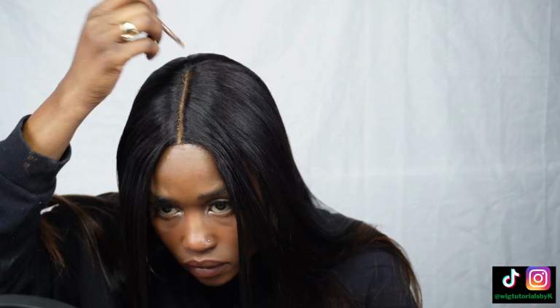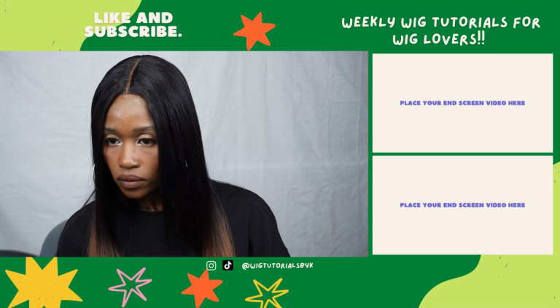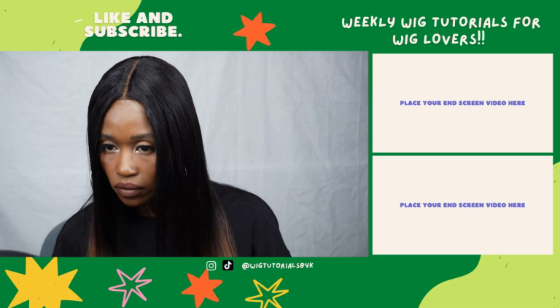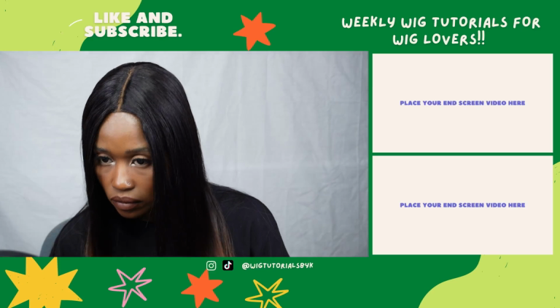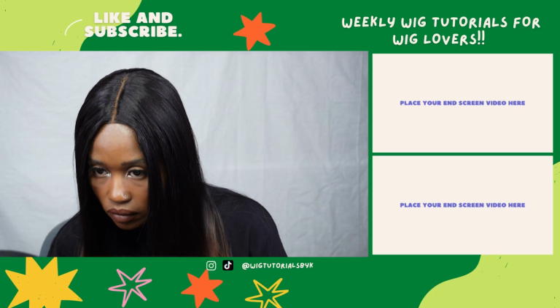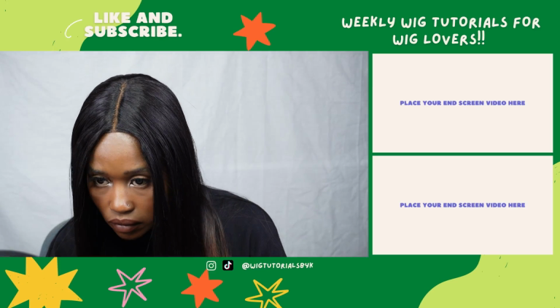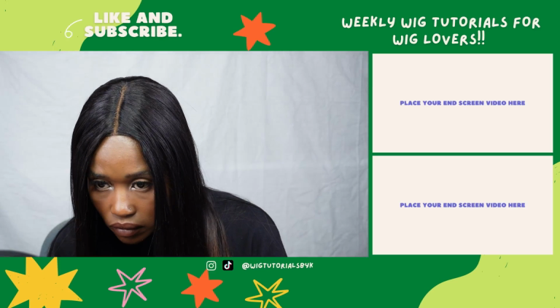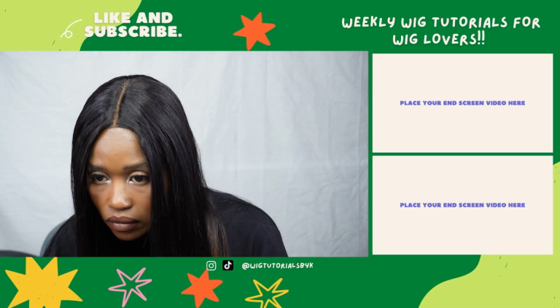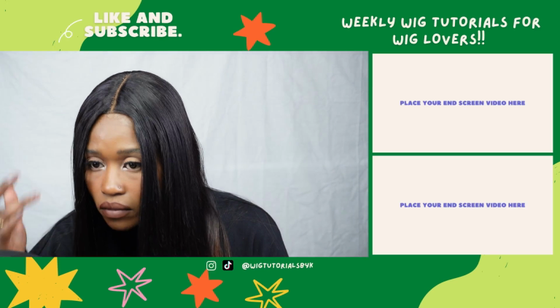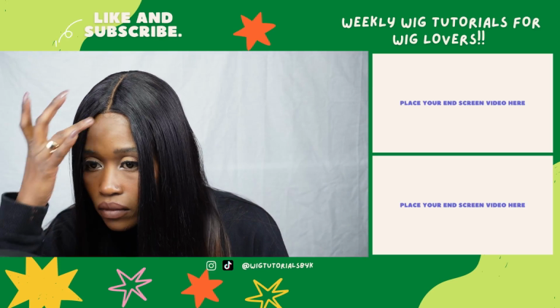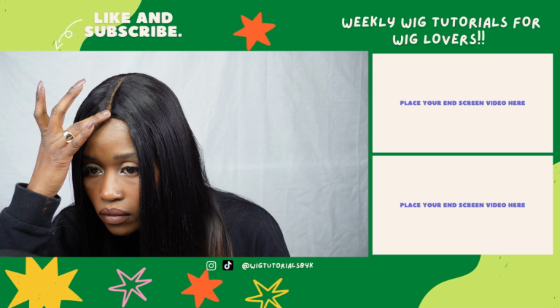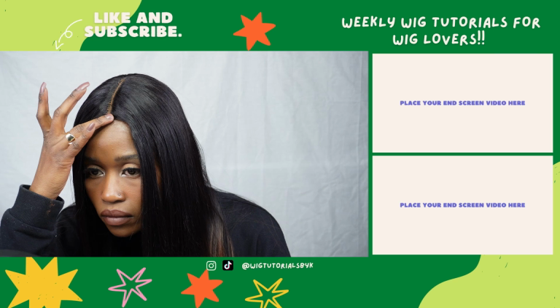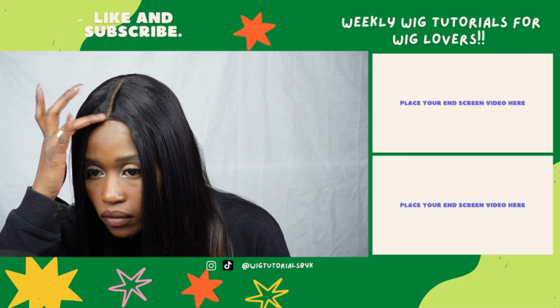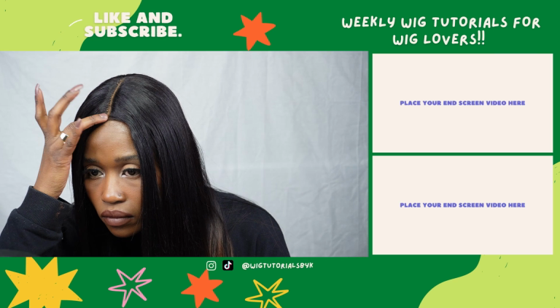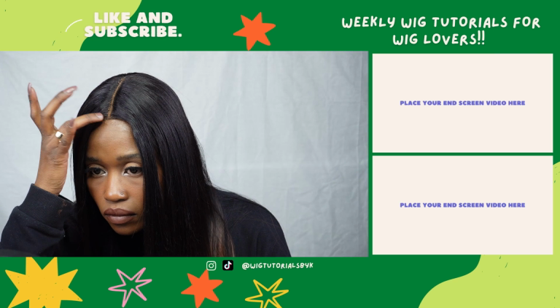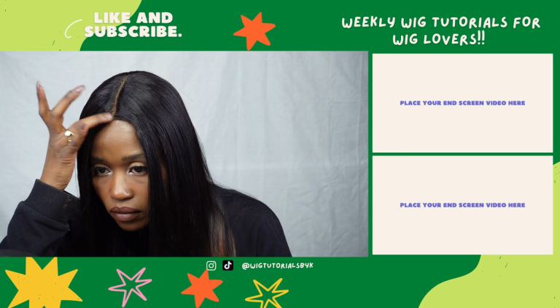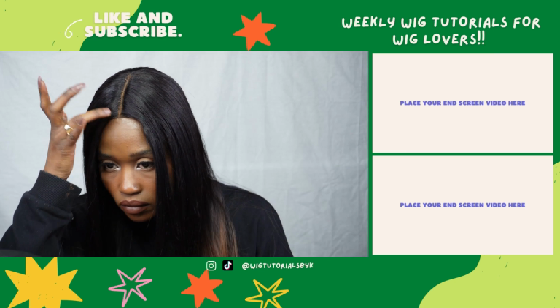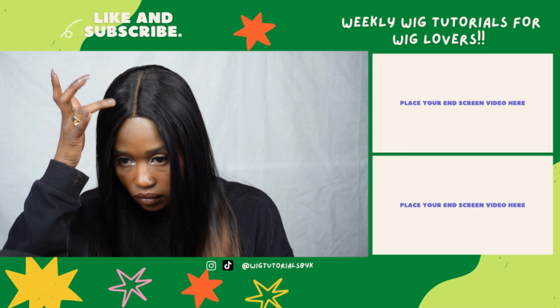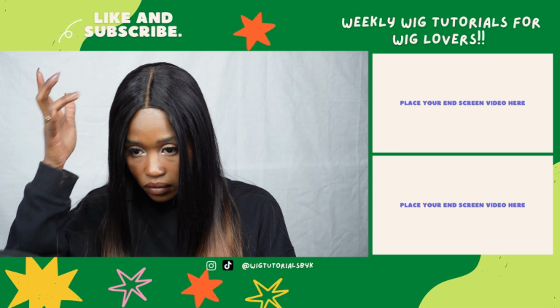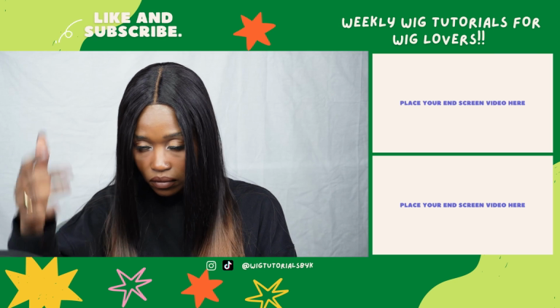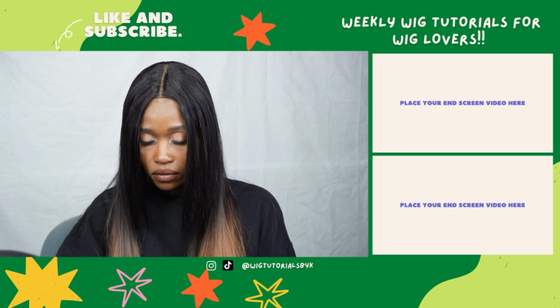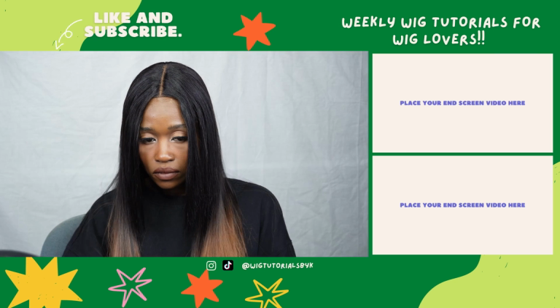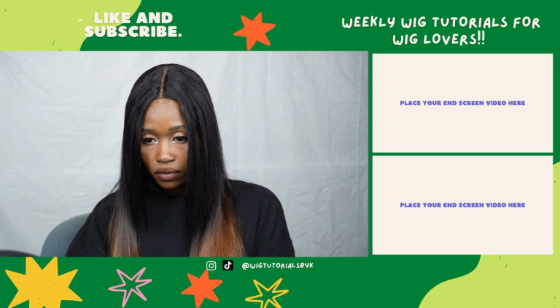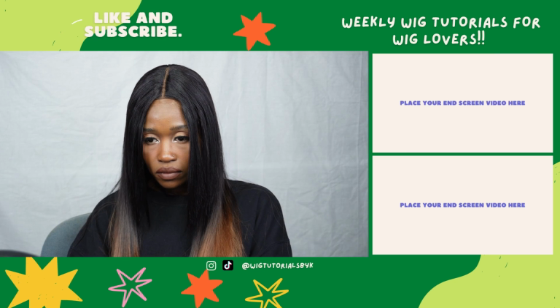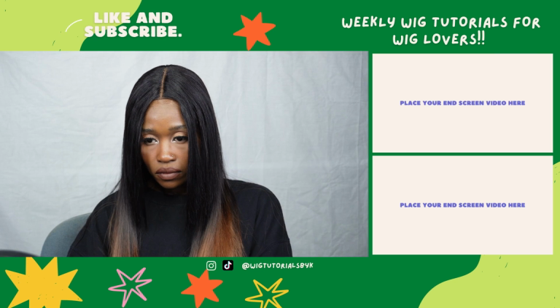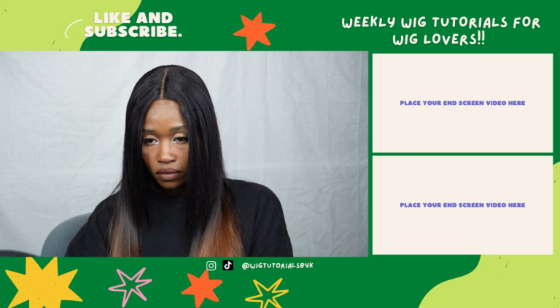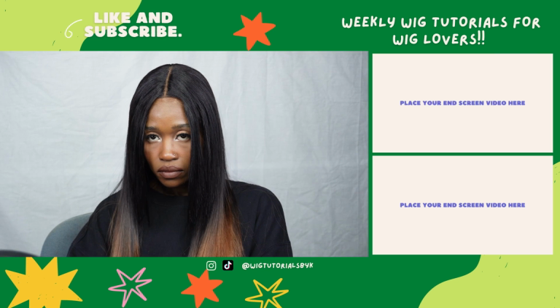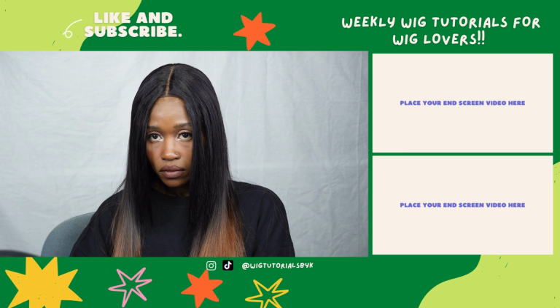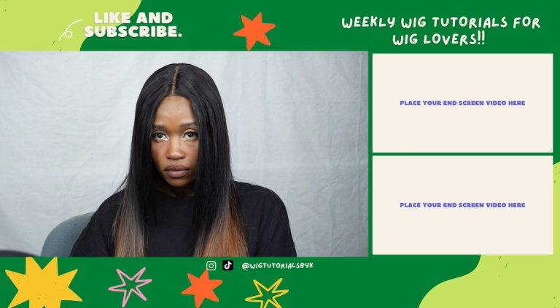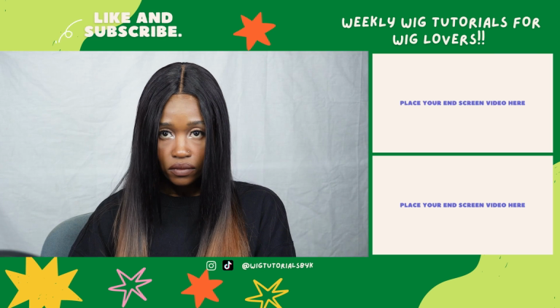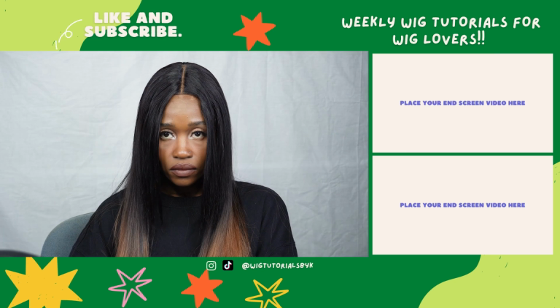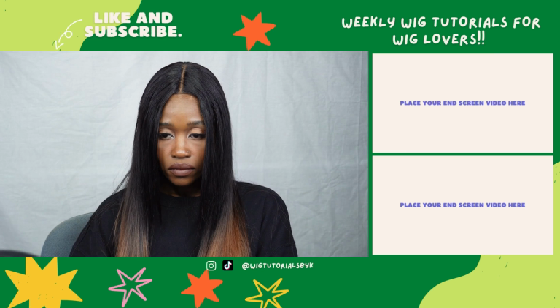Told you it was easy. Now click on the like button if you agree and I'll make sure to make similar videos in the future. Thank you for watching. Bye bye!